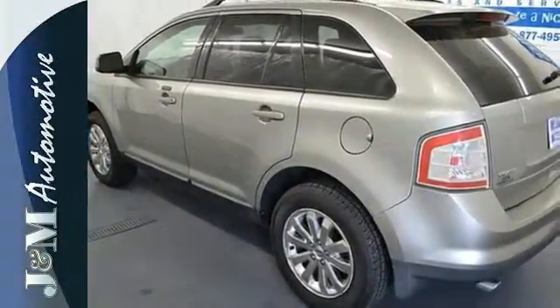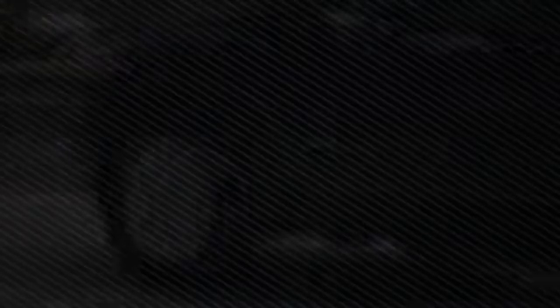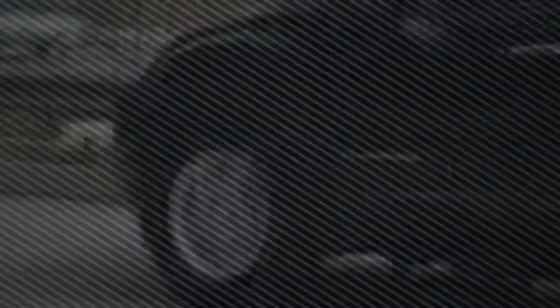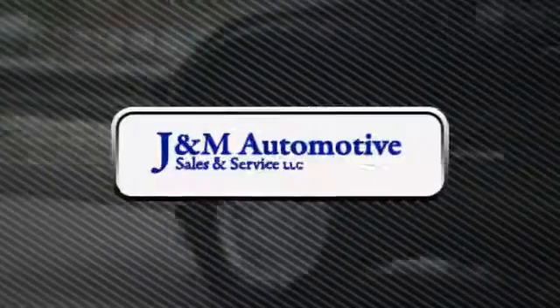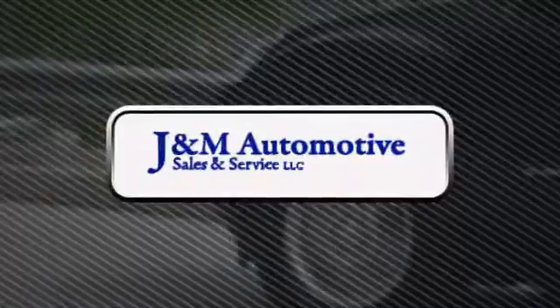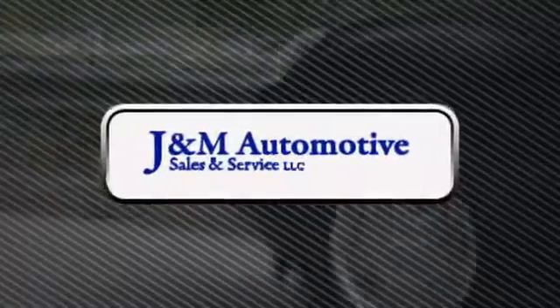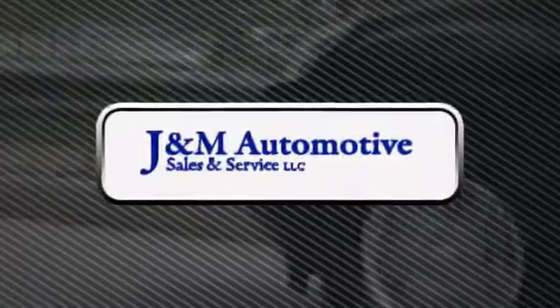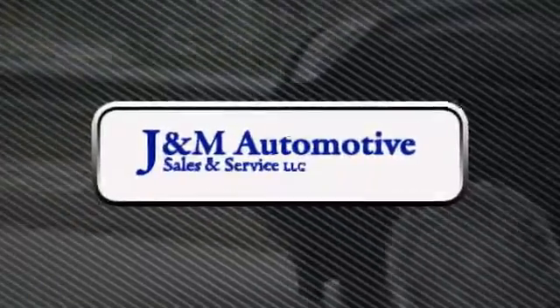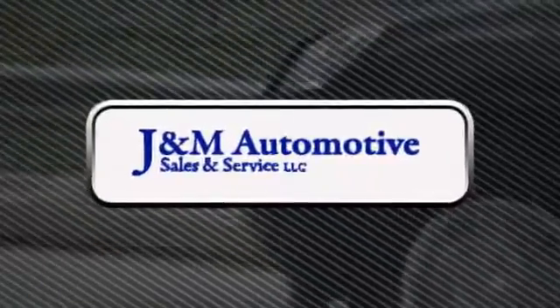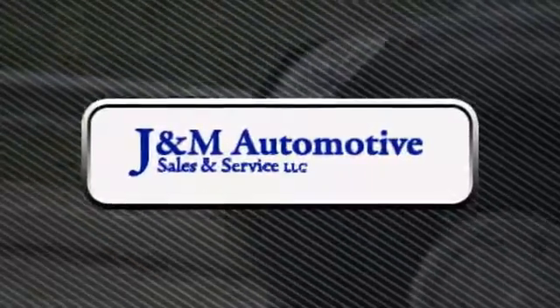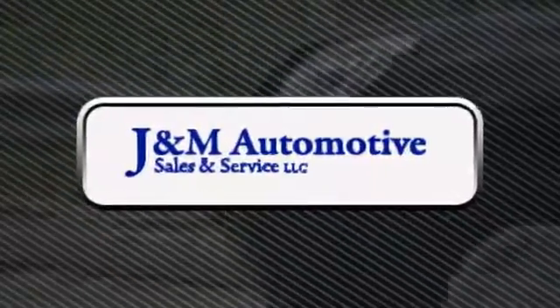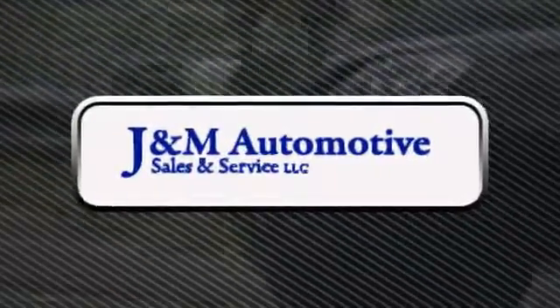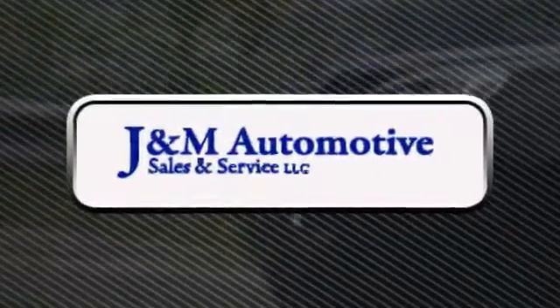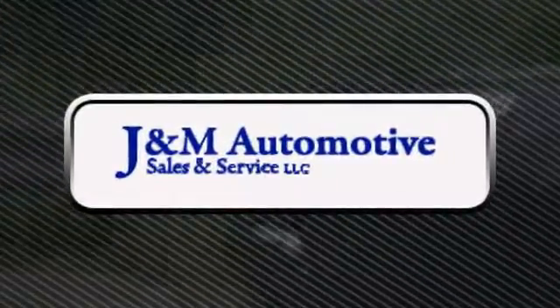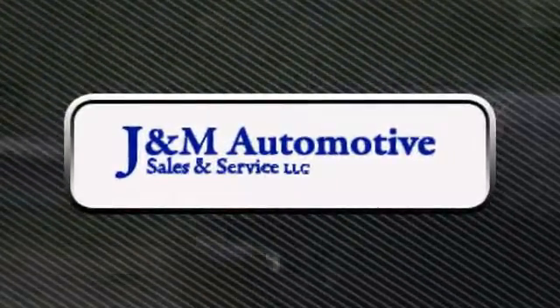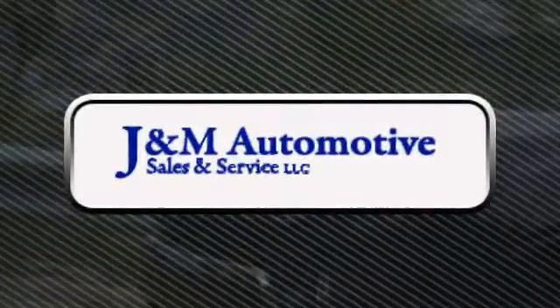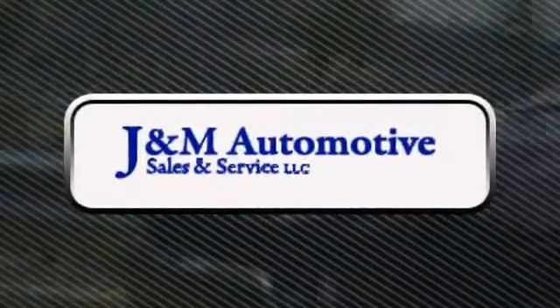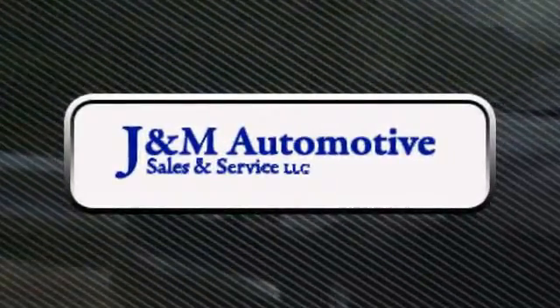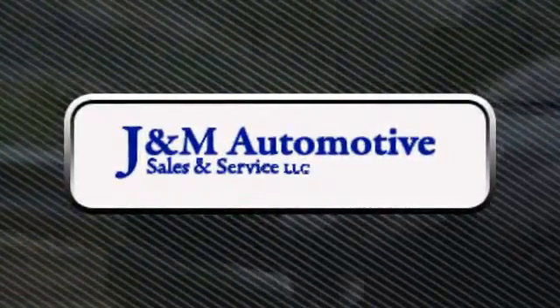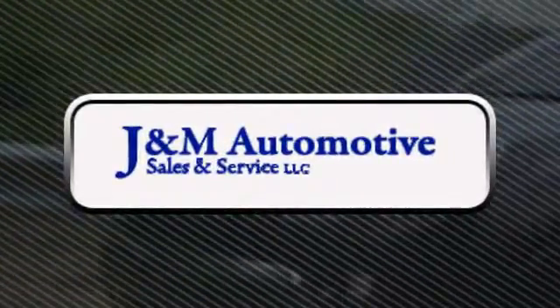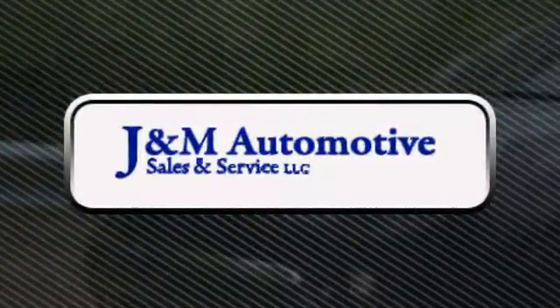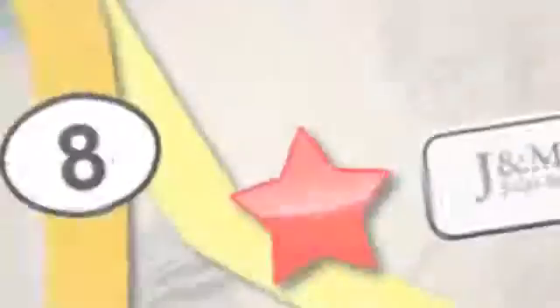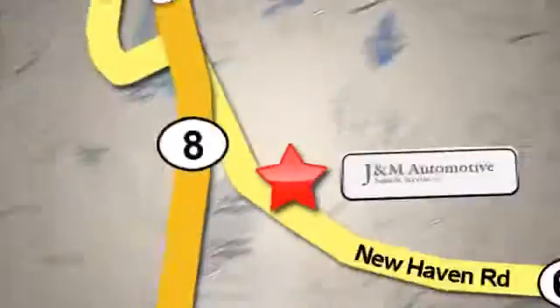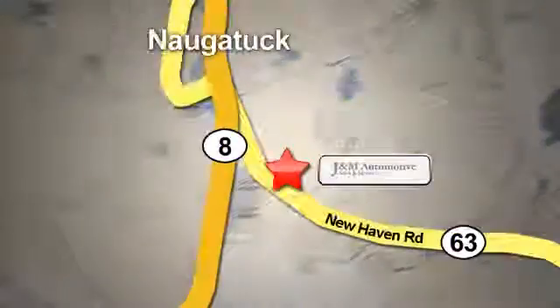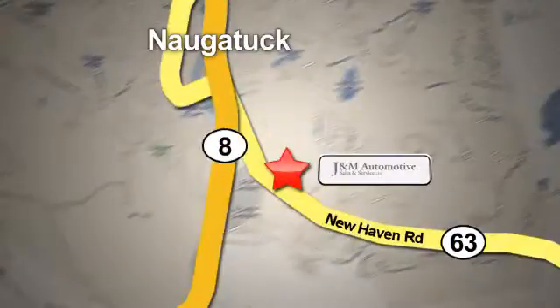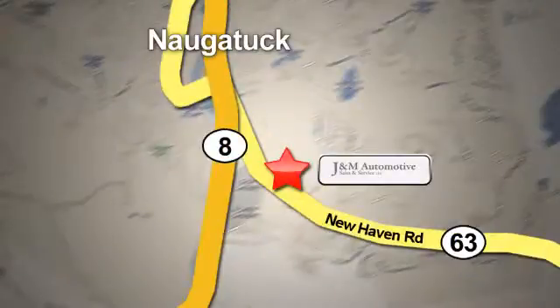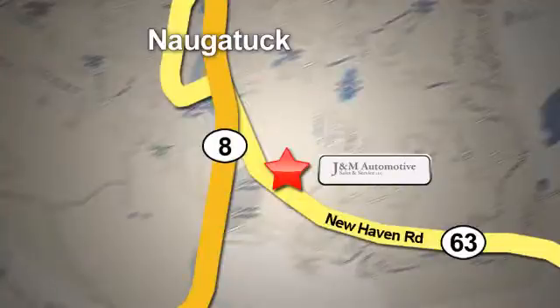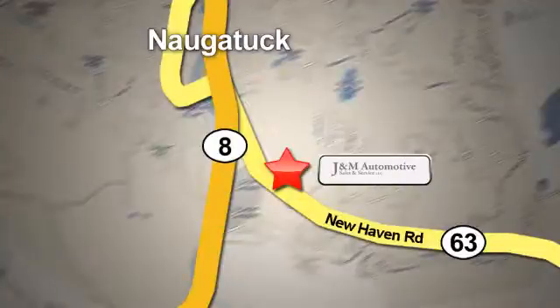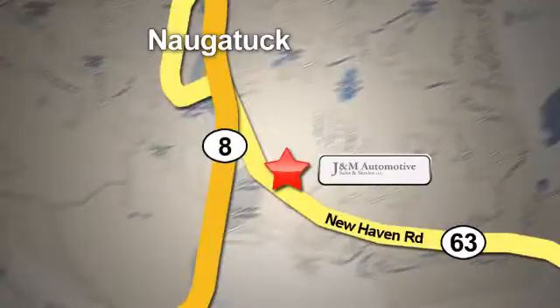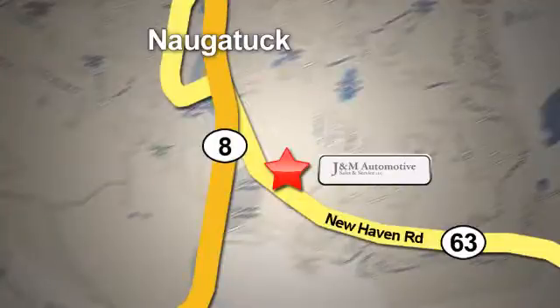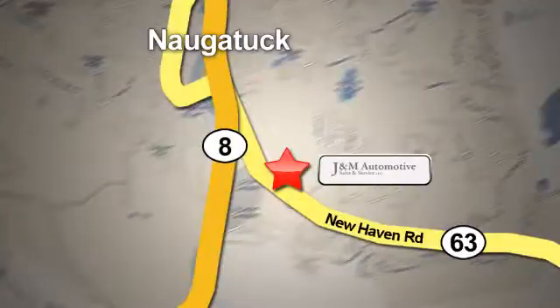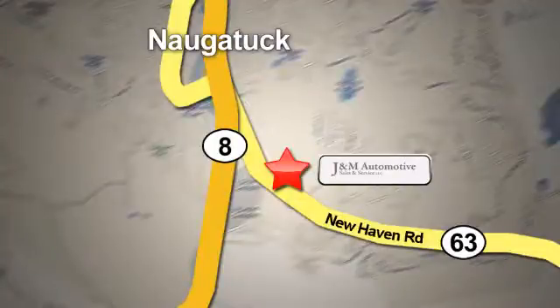You'll see a difference at J&M Auto Sales. Call or stop in today. We are conveniently located at 820 New Haven Road in Naugatuck, Connecticut.